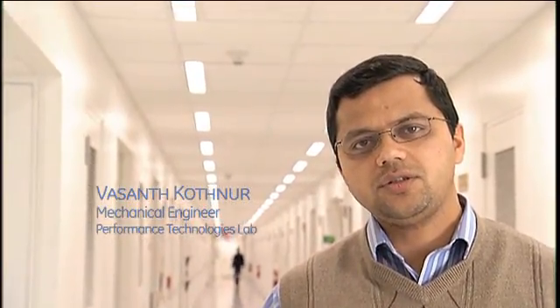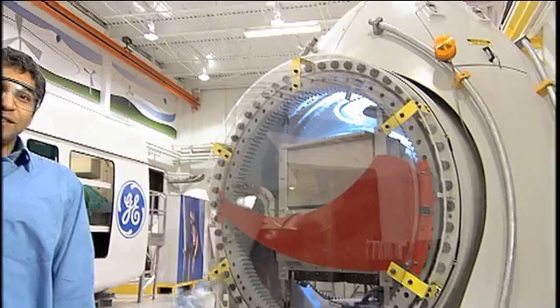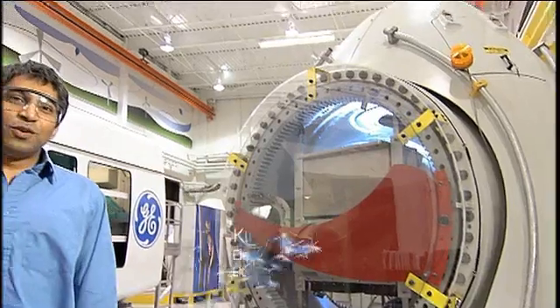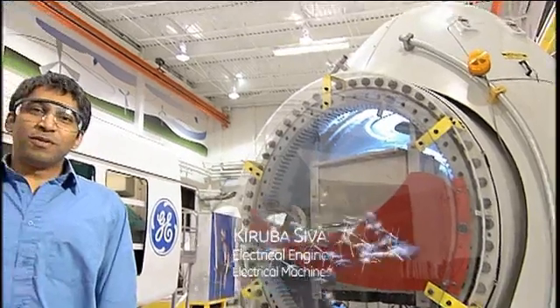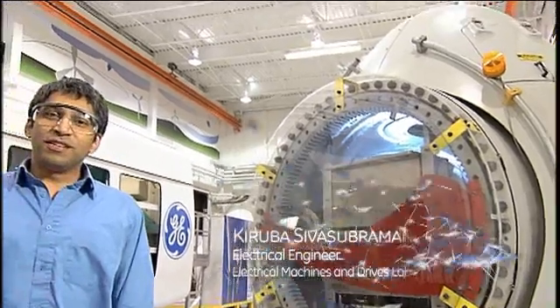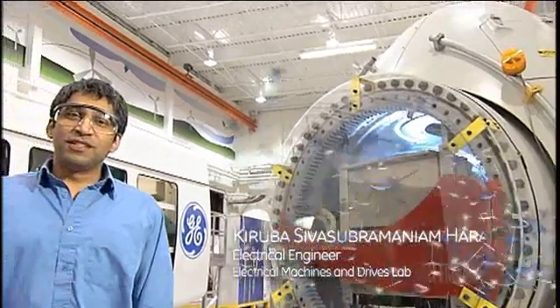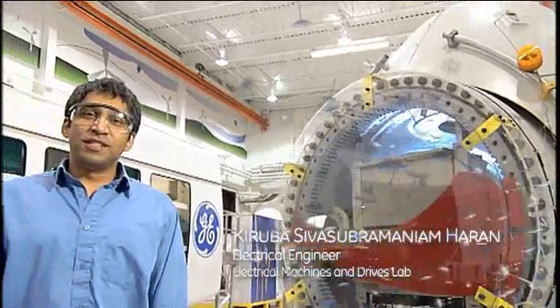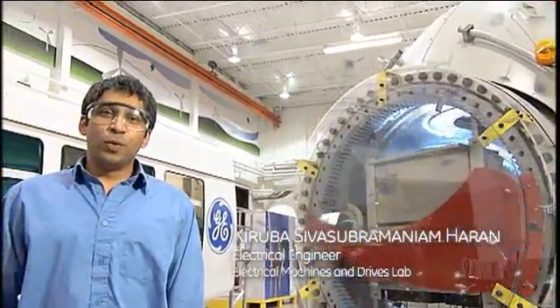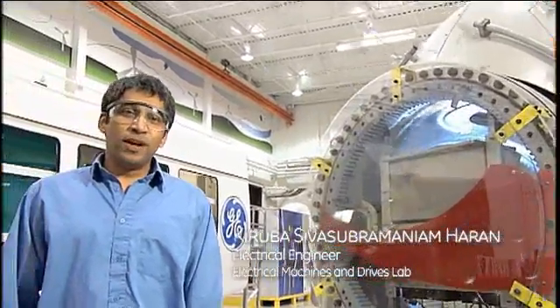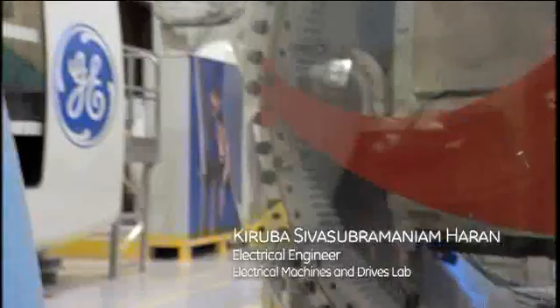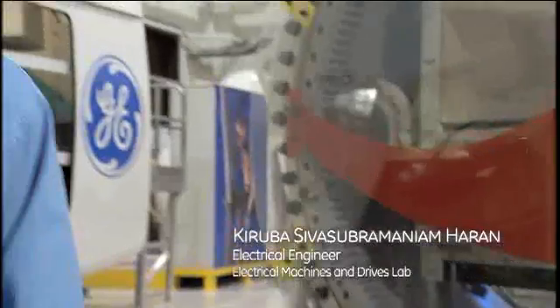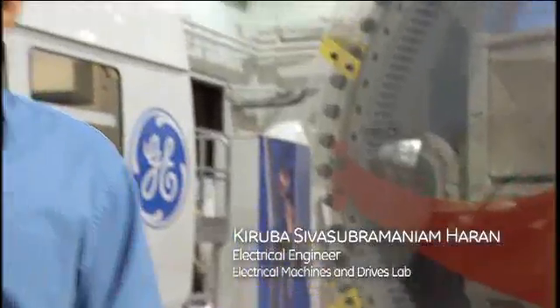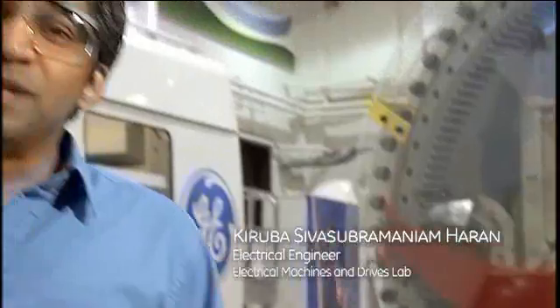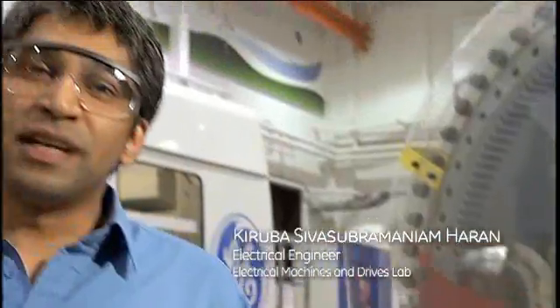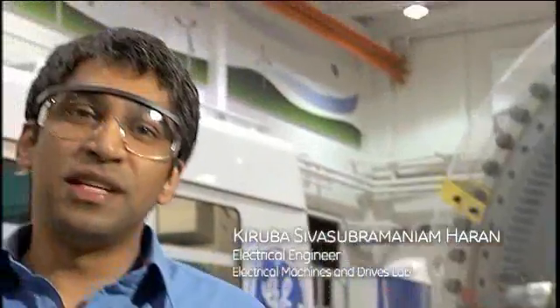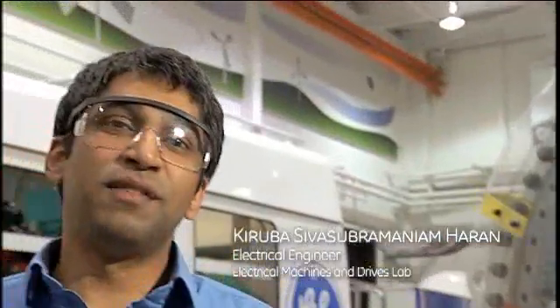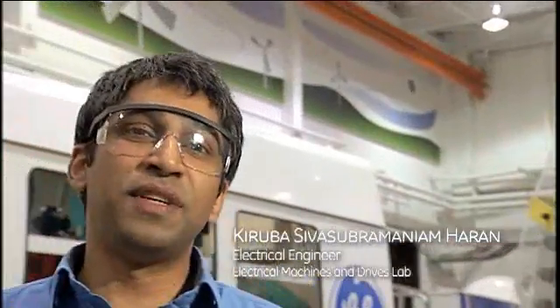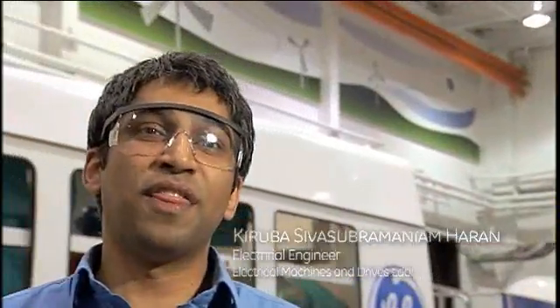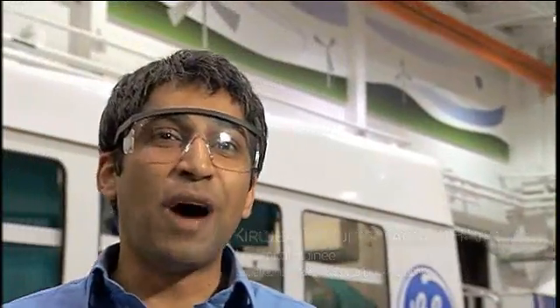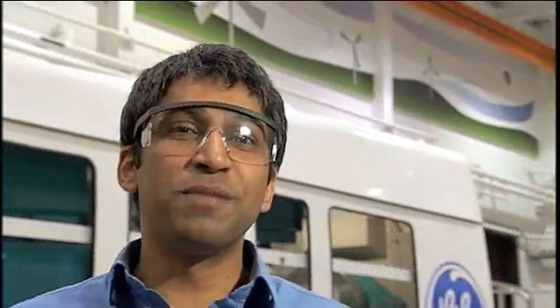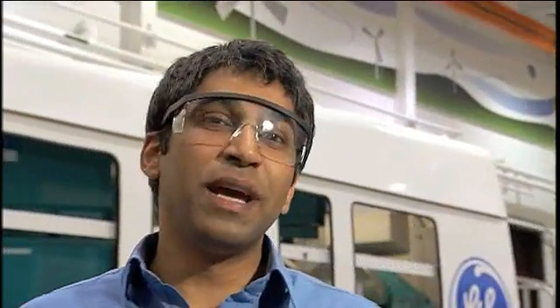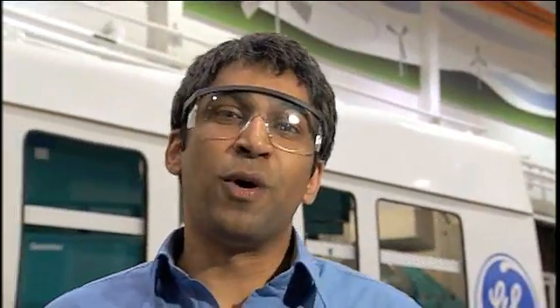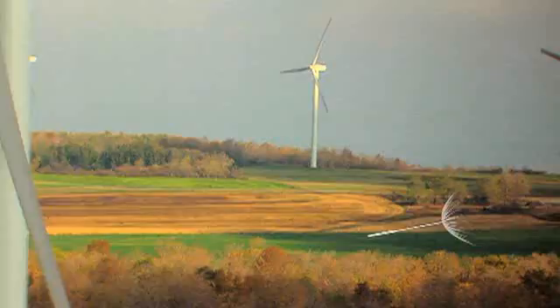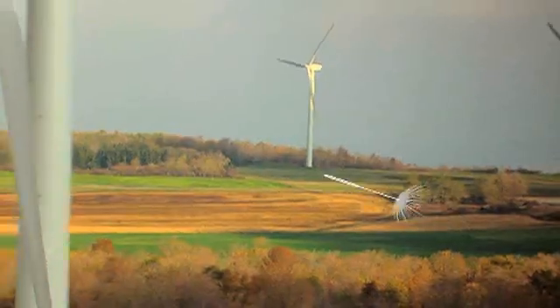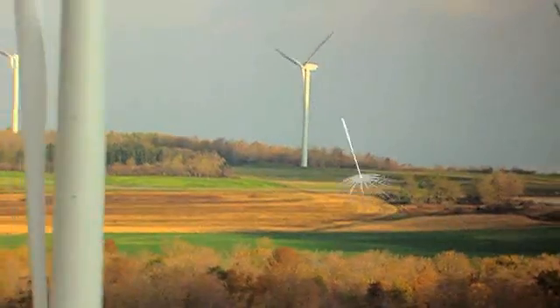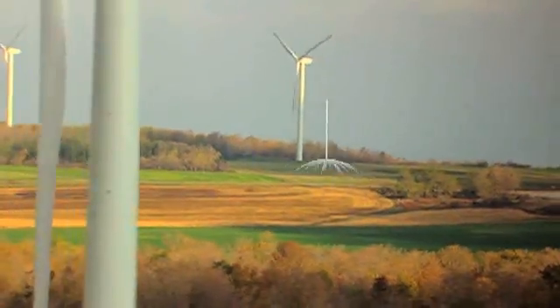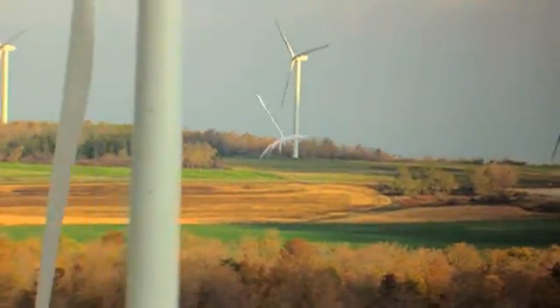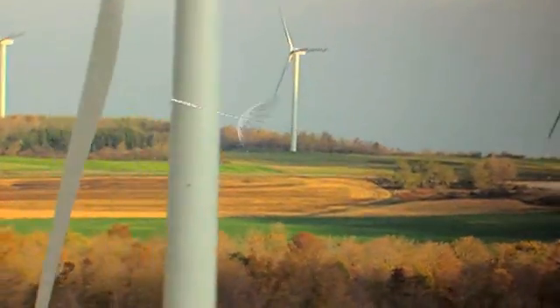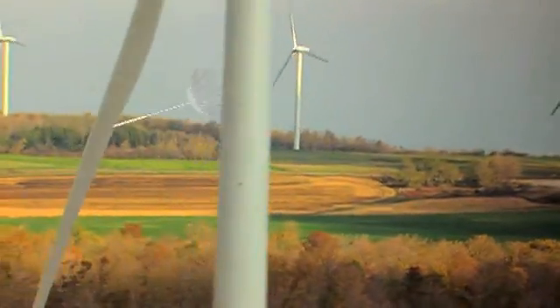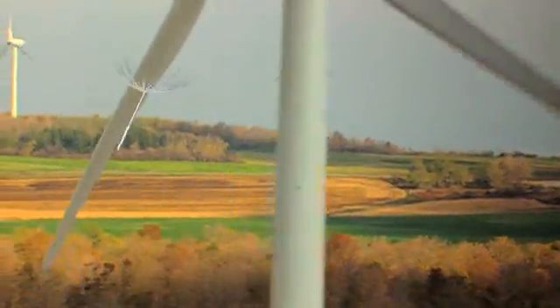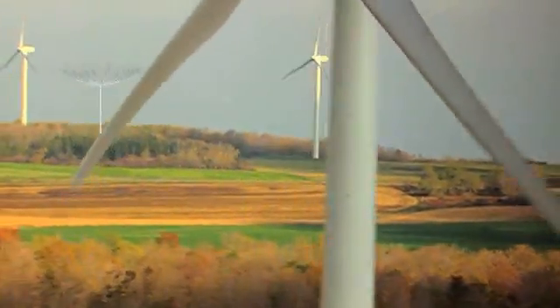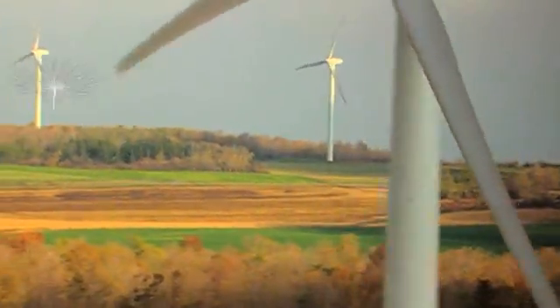GE Global Research and GE Wind — our turbines can generate 15,000 megawatts, enough to power several million homes.